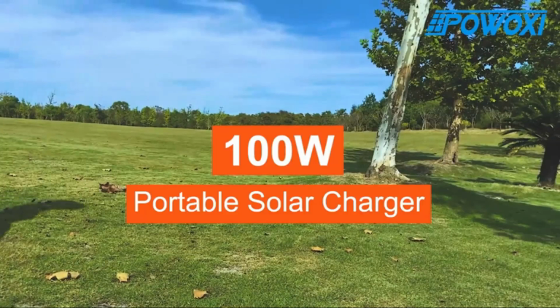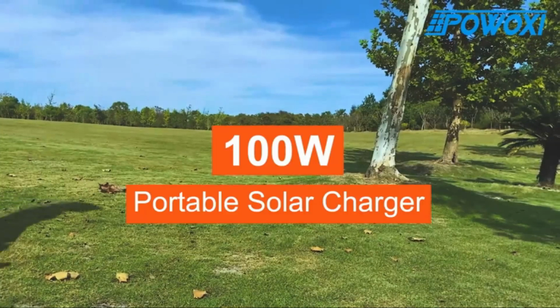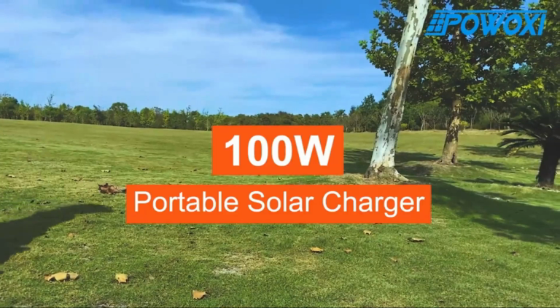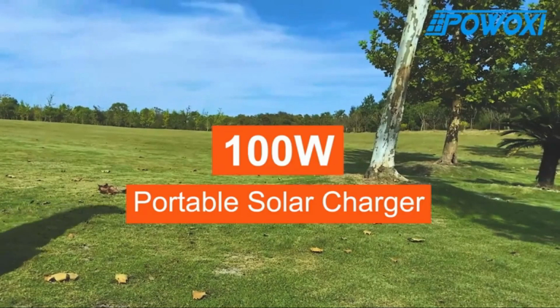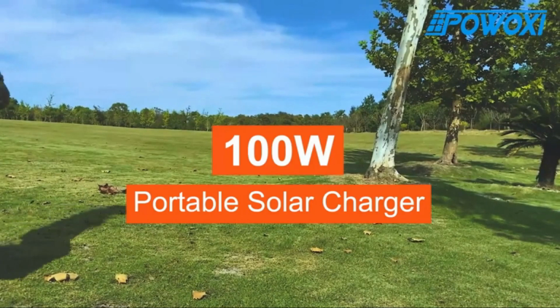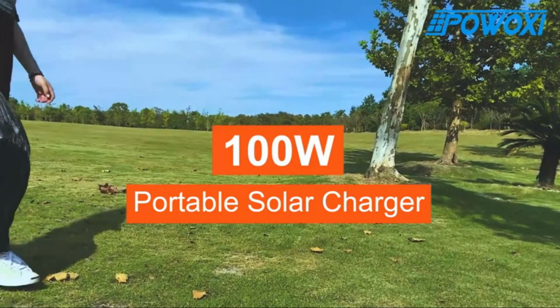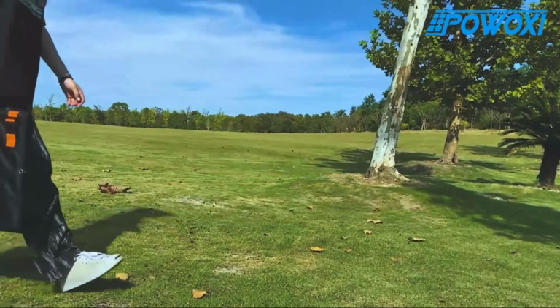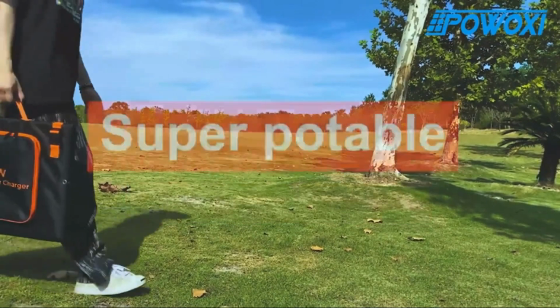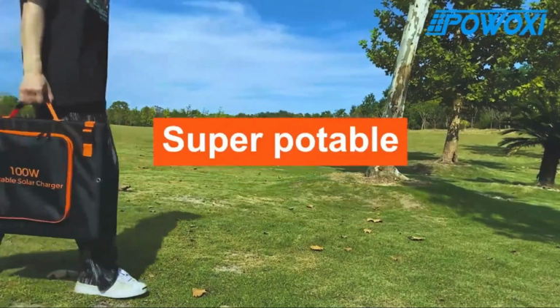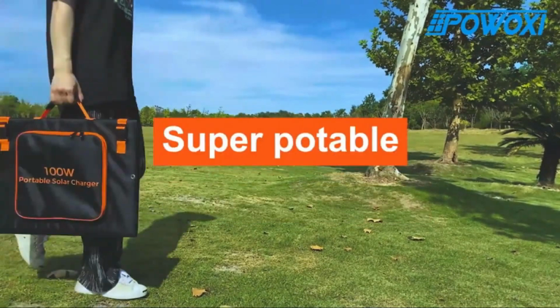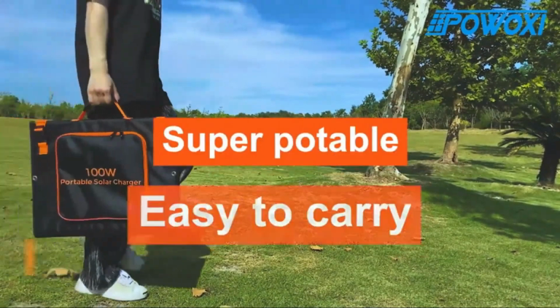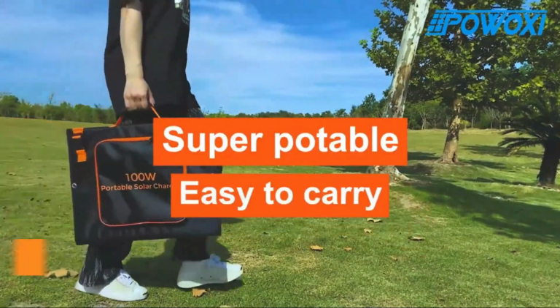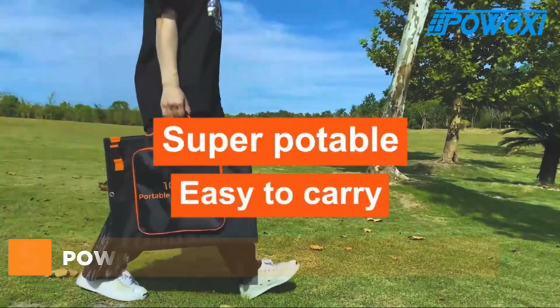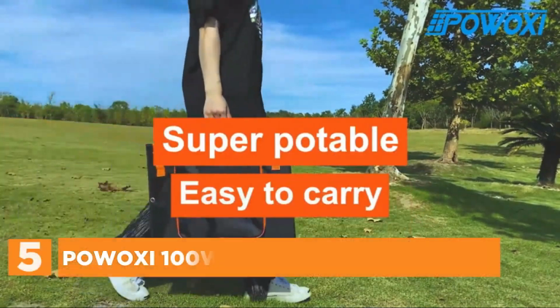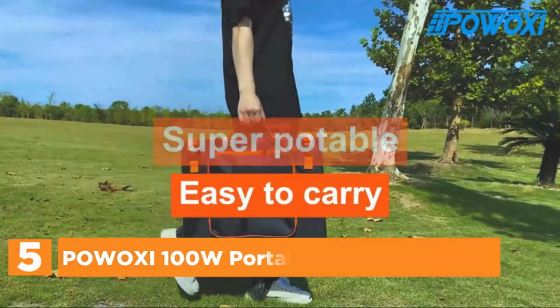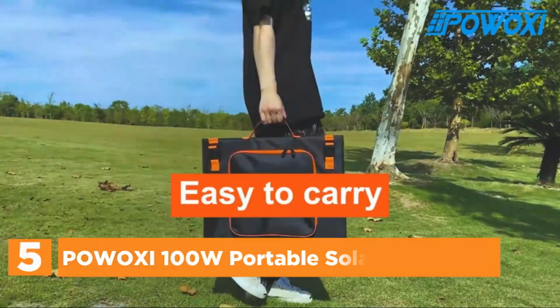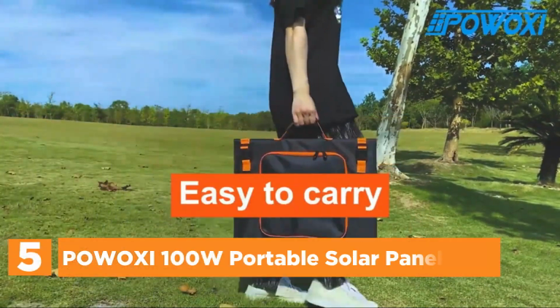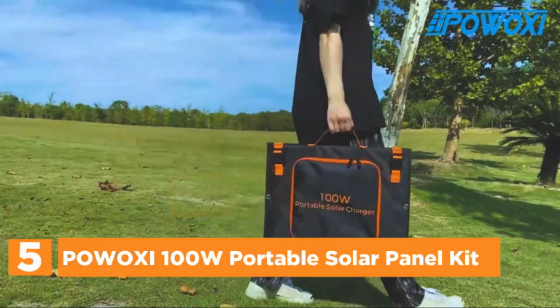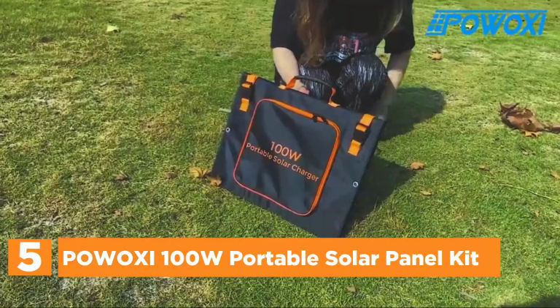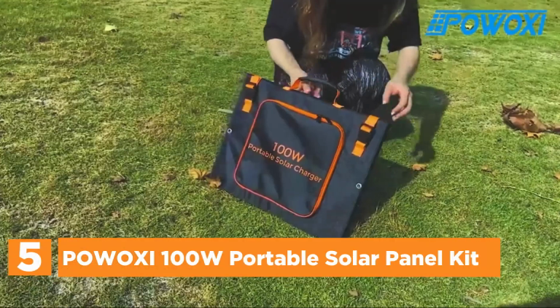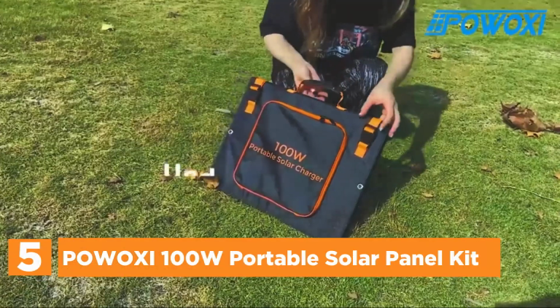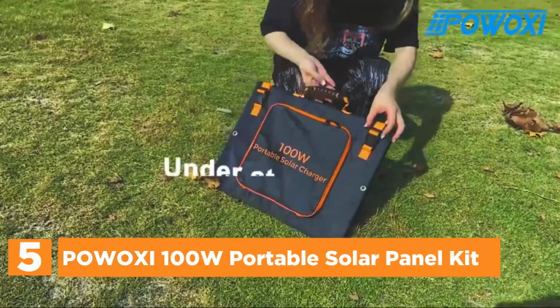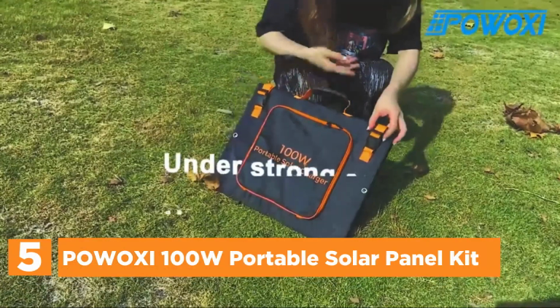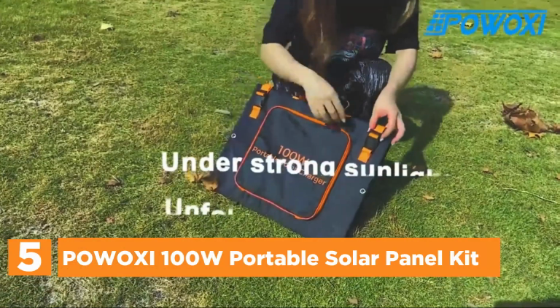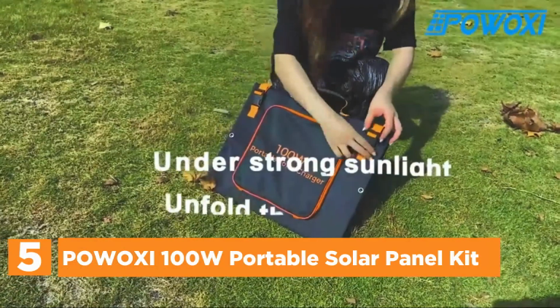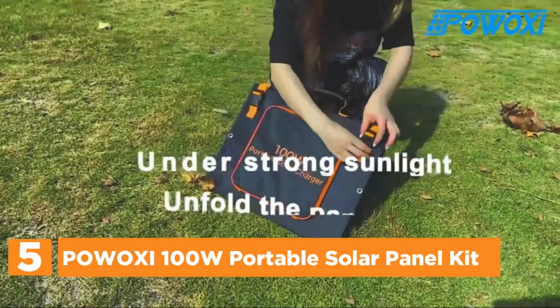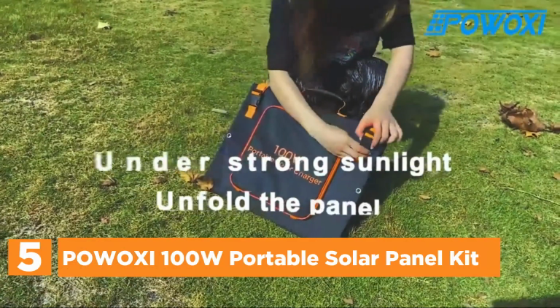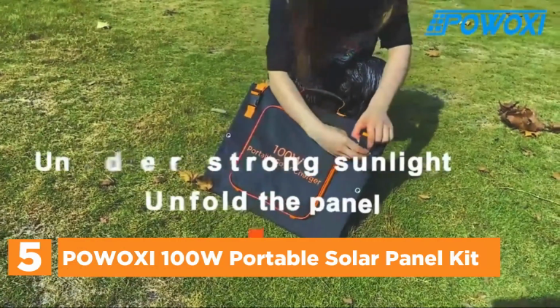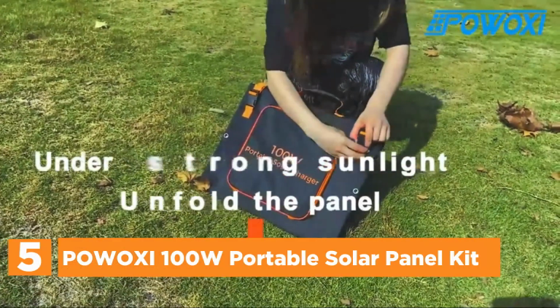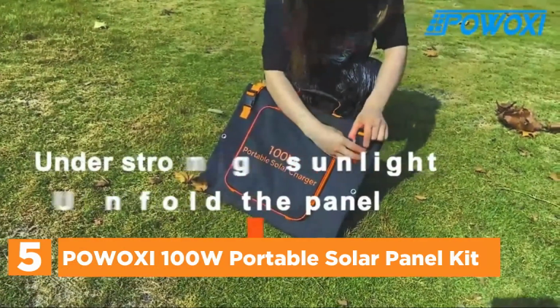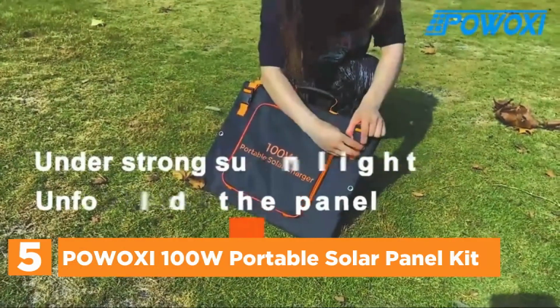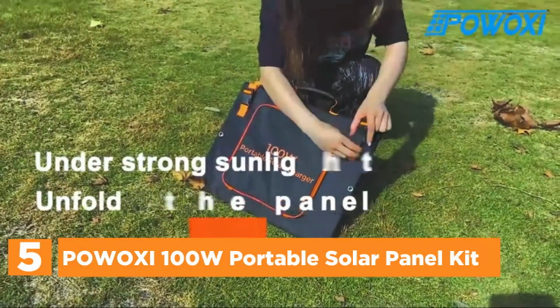Starting our list at number 5: the Powaxi 100W Portable Solar Panel Kit.